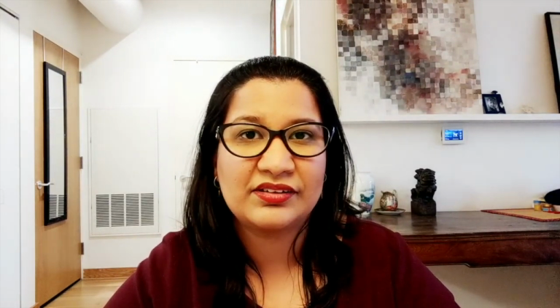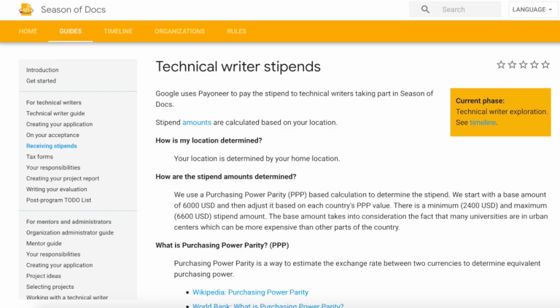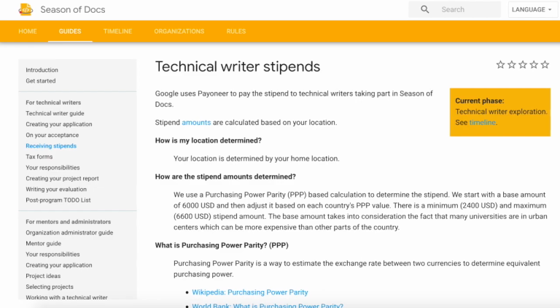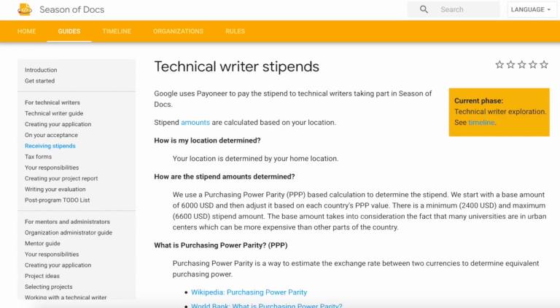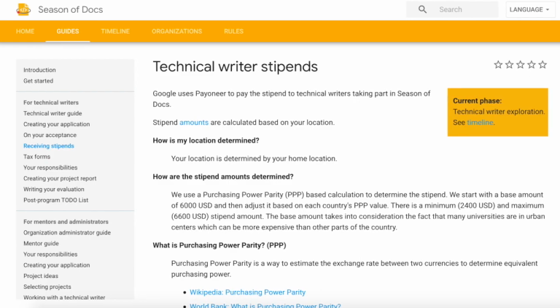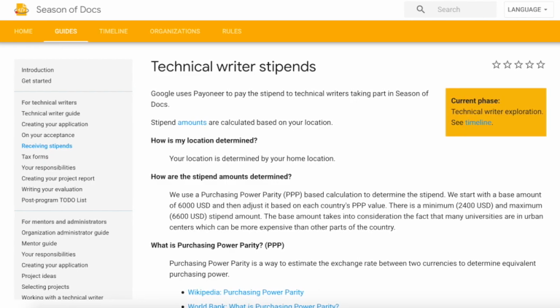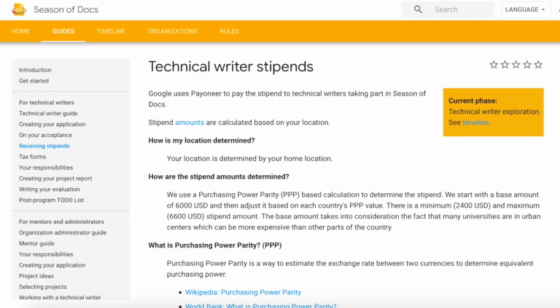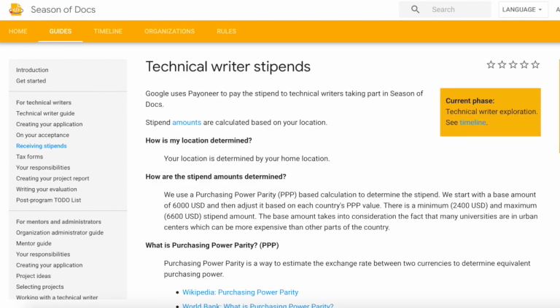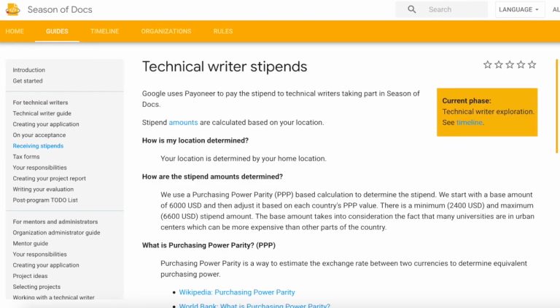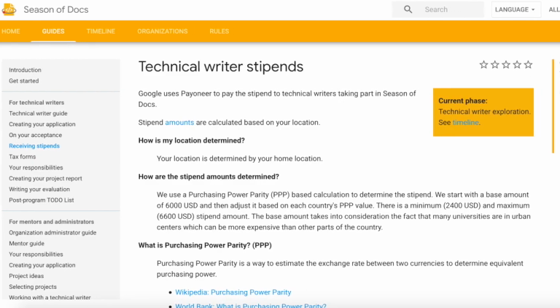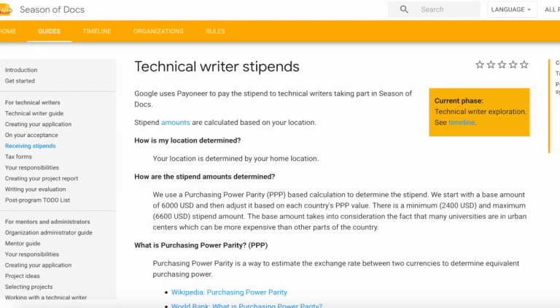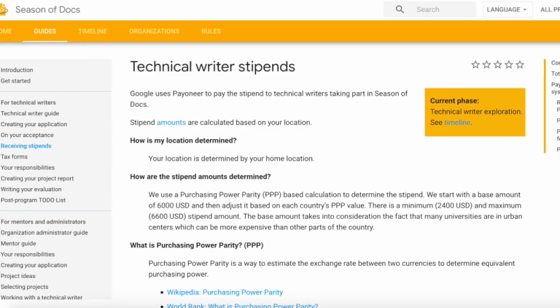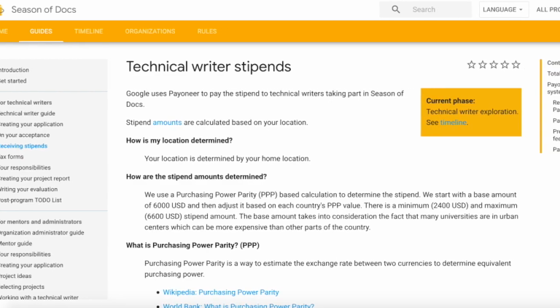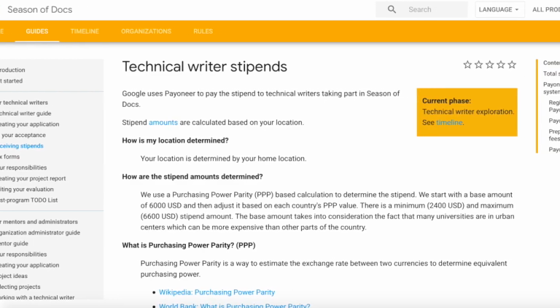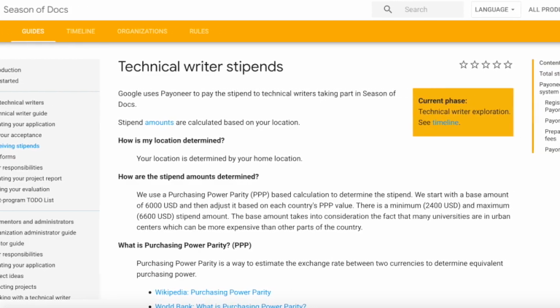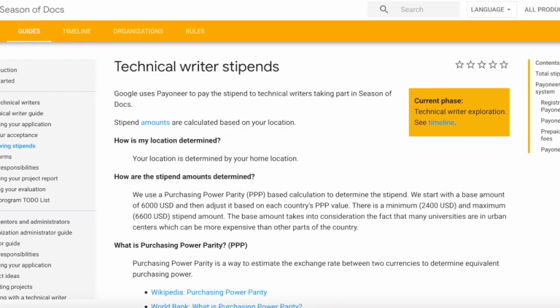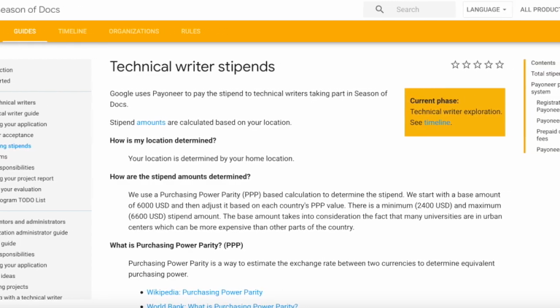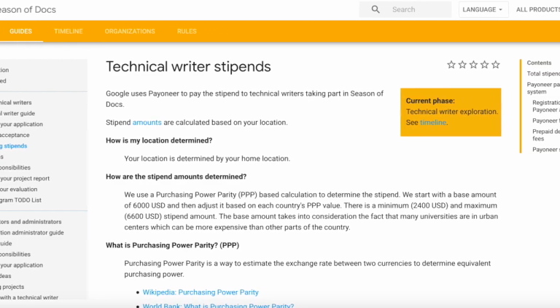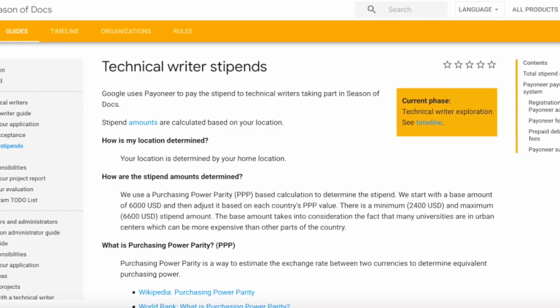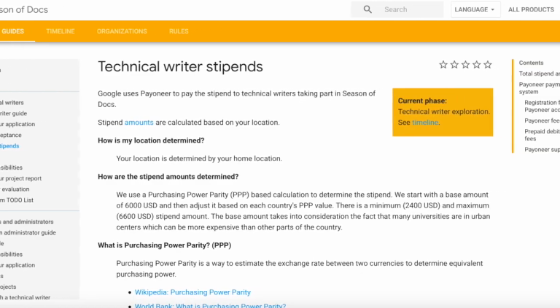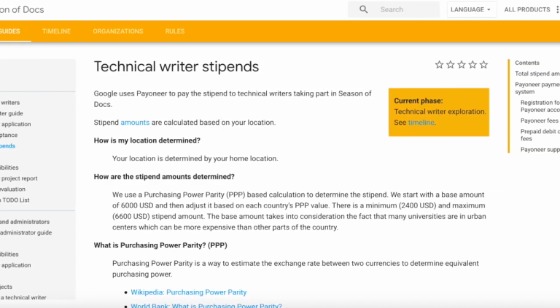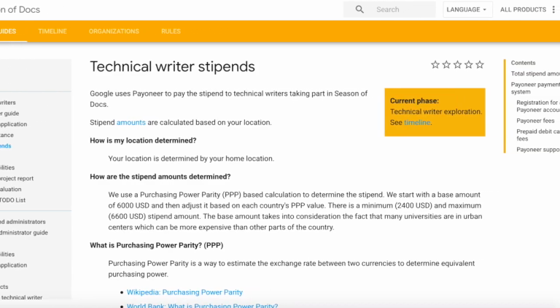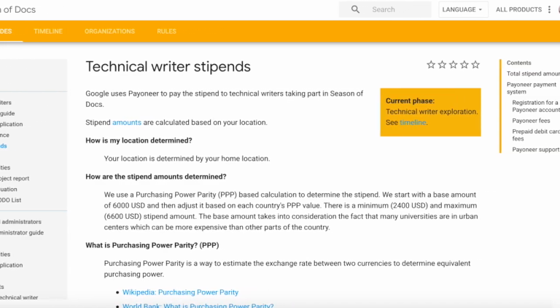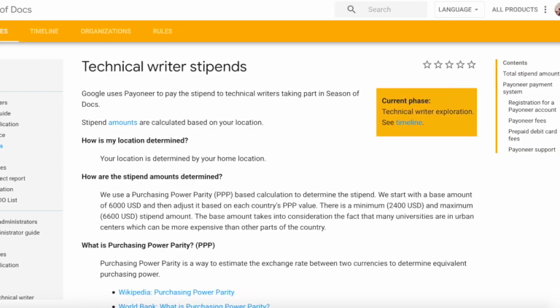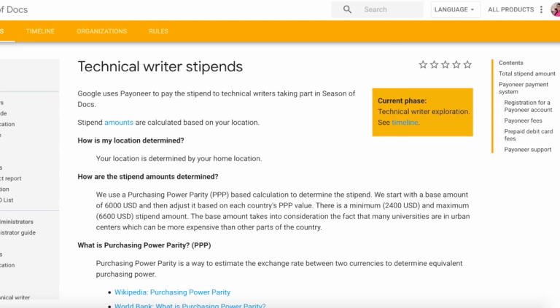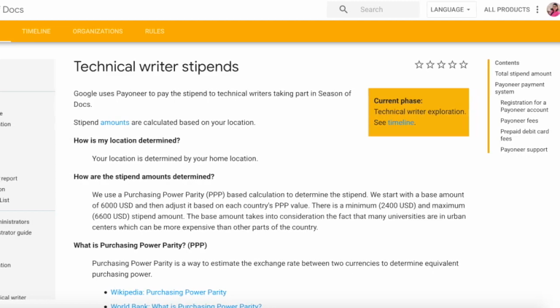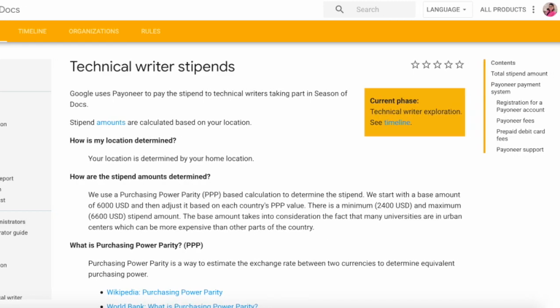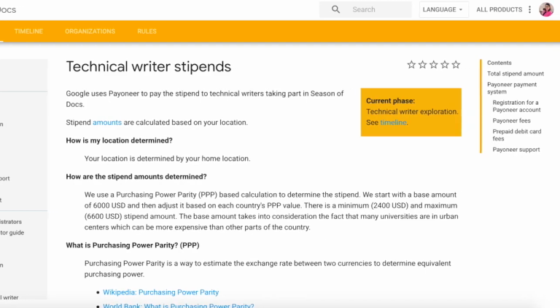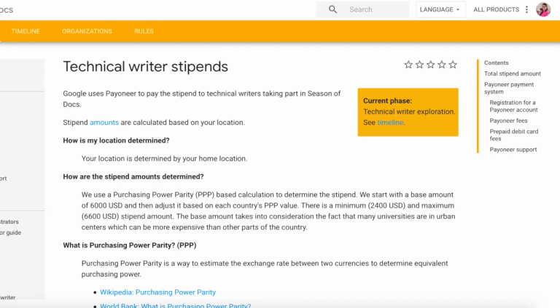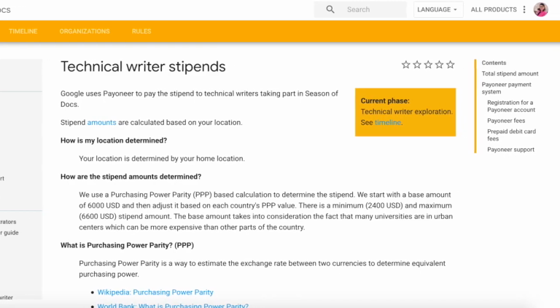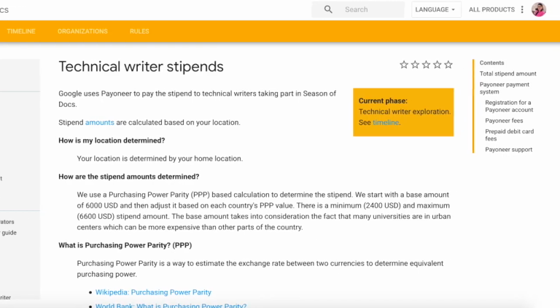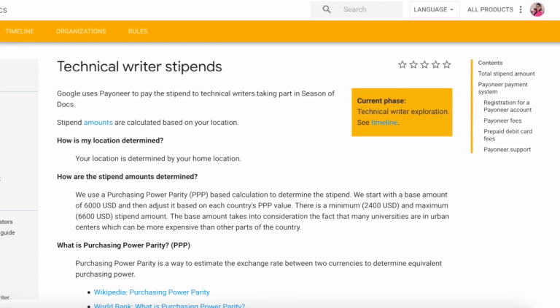In my experience, the biggest challenge of getting started with open source is just that it's too overwhelming. And if you have a mentor to guide you and help you along the way, to help you understand how GitHub works and how to make your first PR, that's an awesome opportunity. And the third benefit is earning a stipend. Google will pay you a stipend based on your location if you pass the project evaluation successfully.